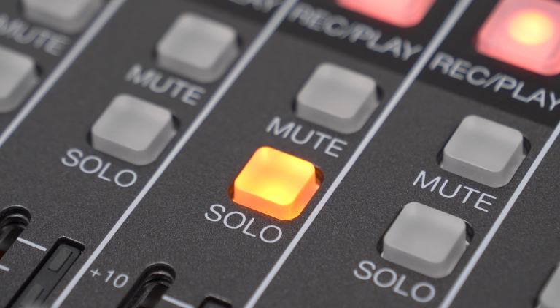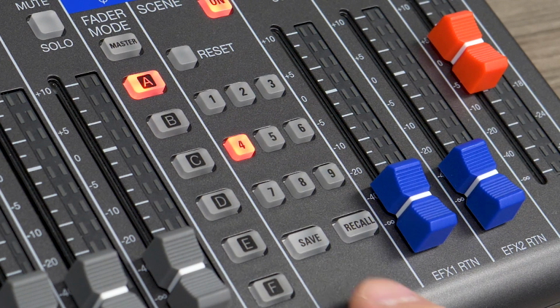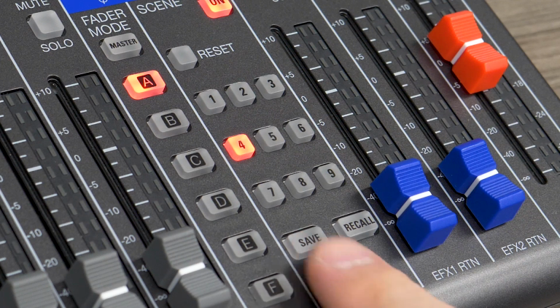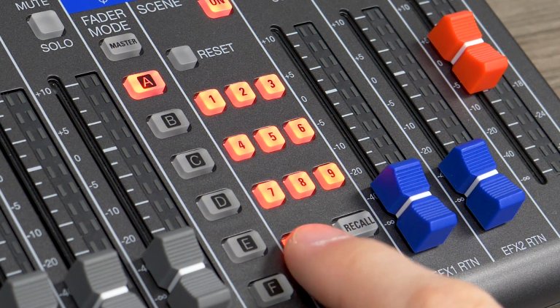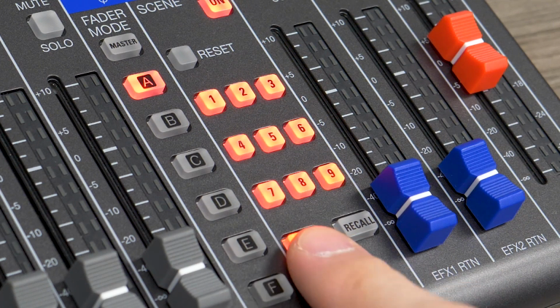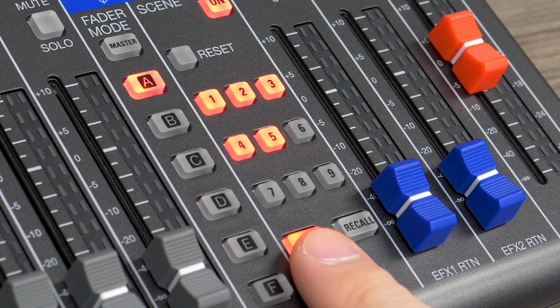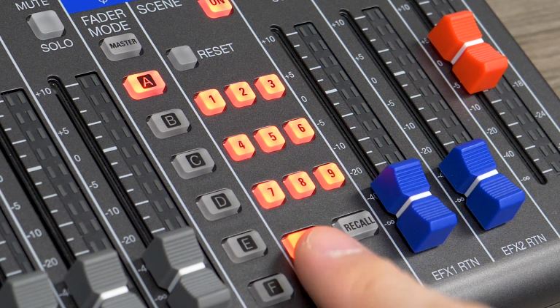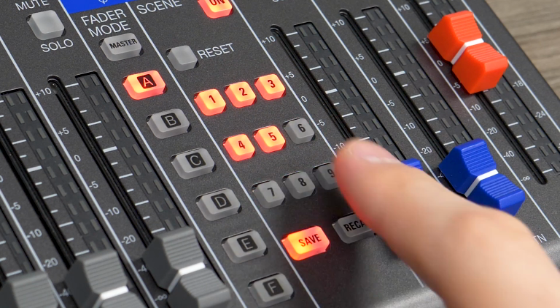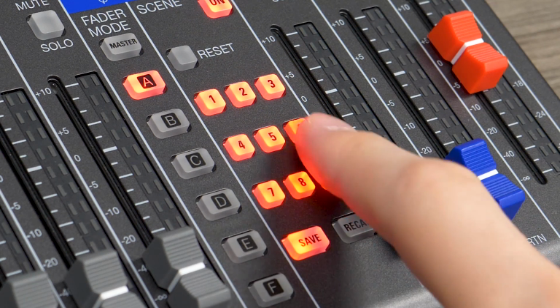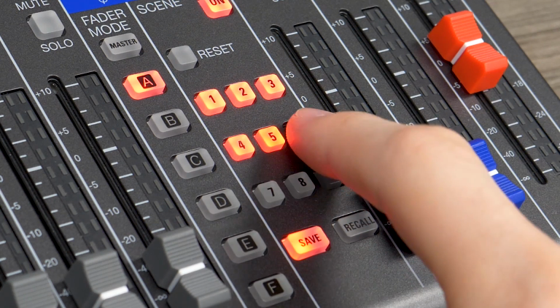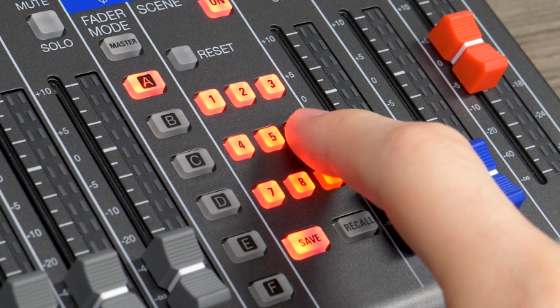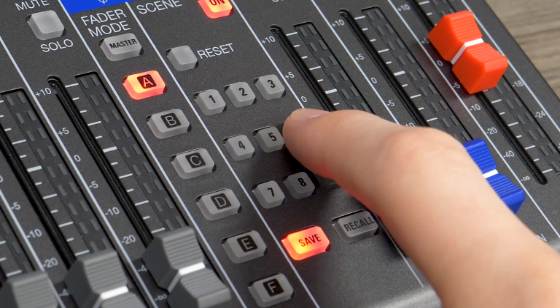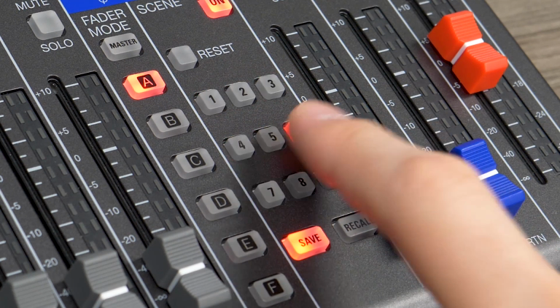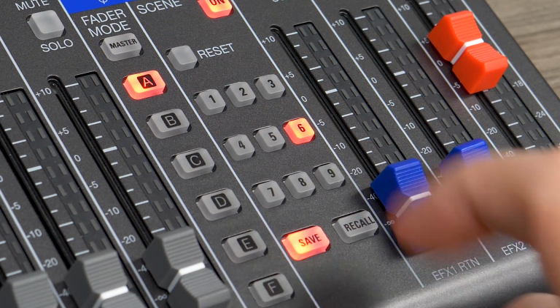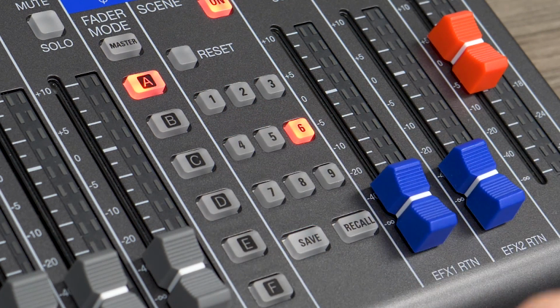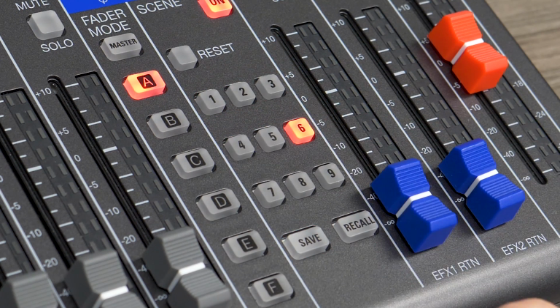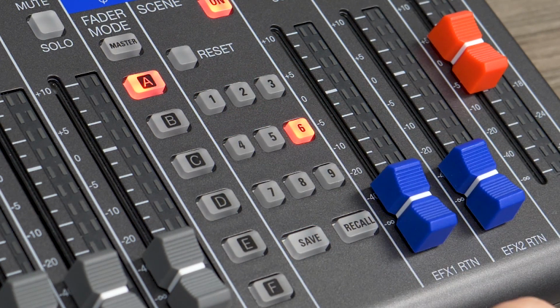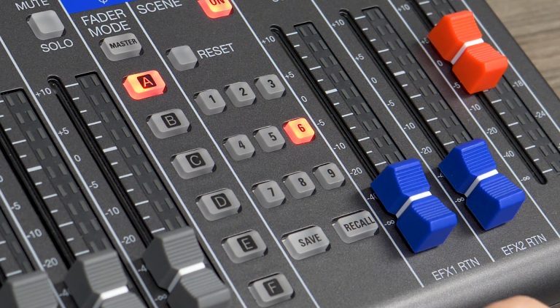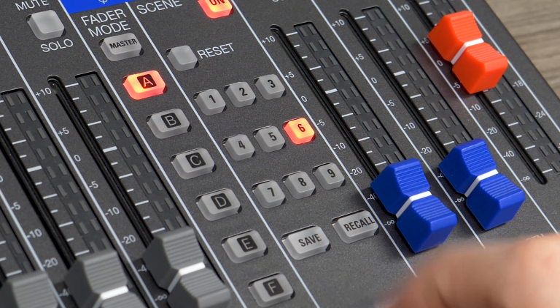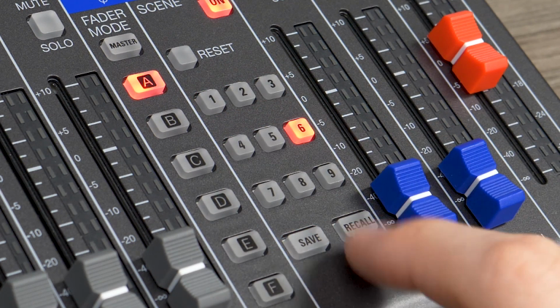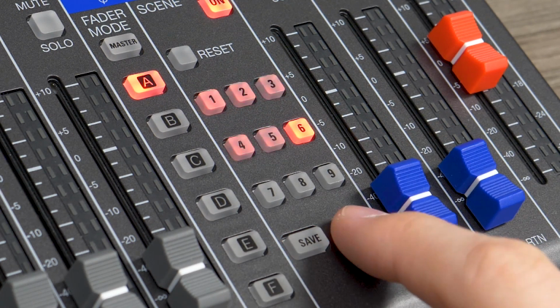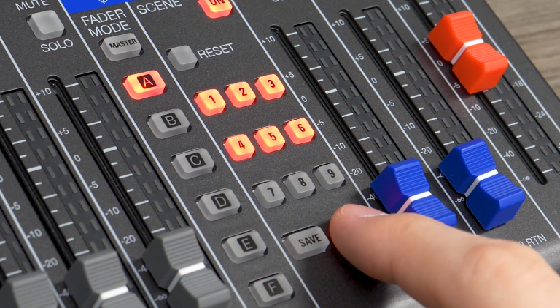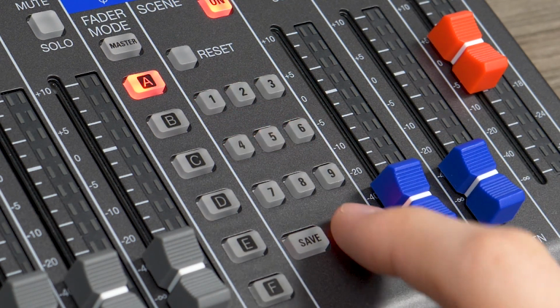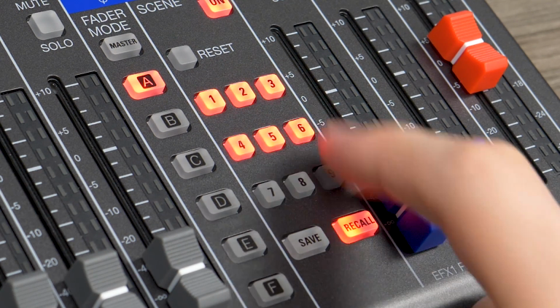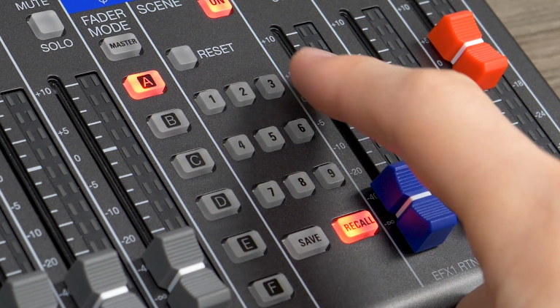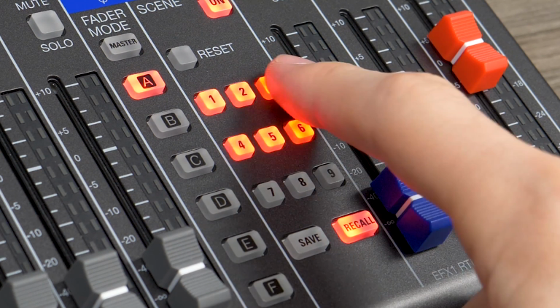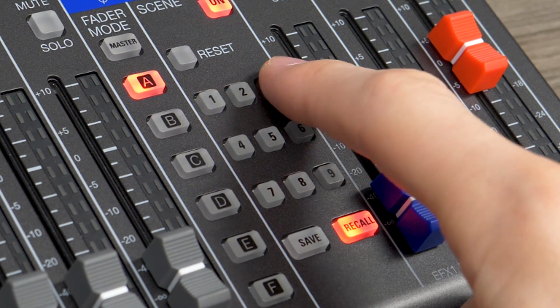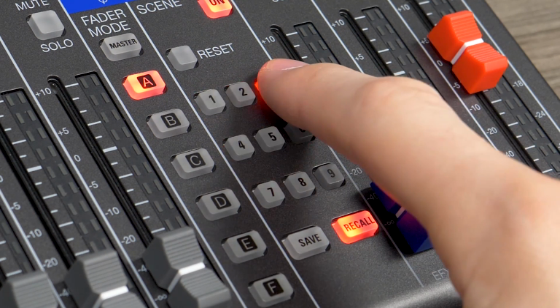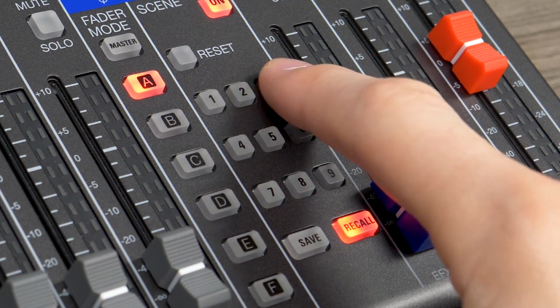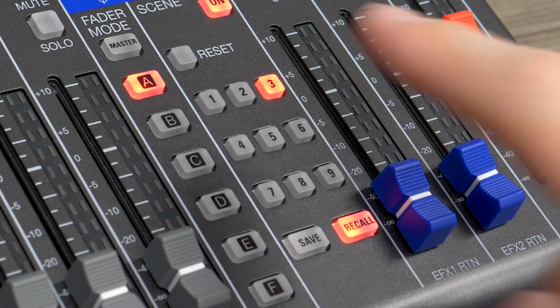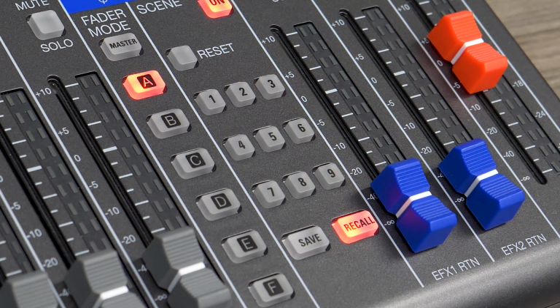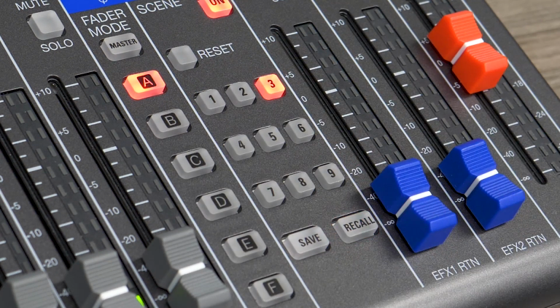Save up to 9 different scenes to recall fader position, EQ settings, pan, mute, and more.